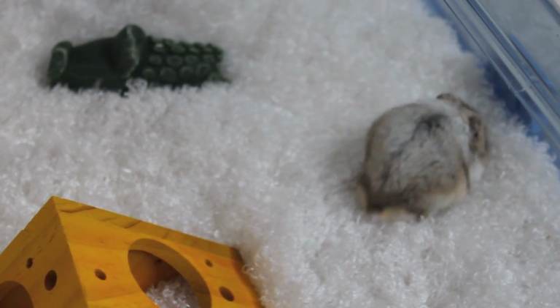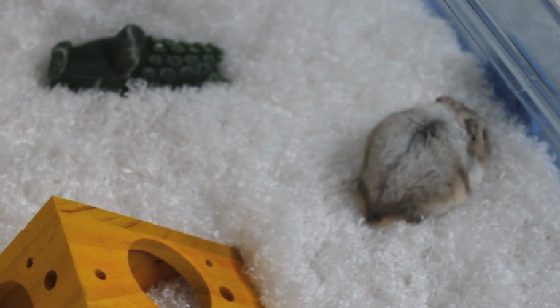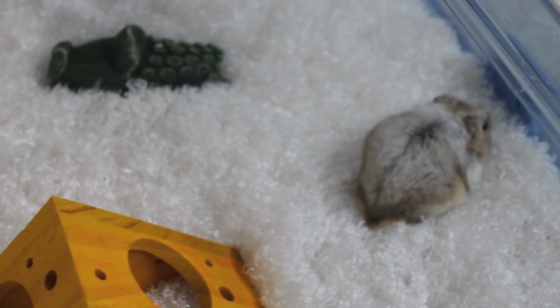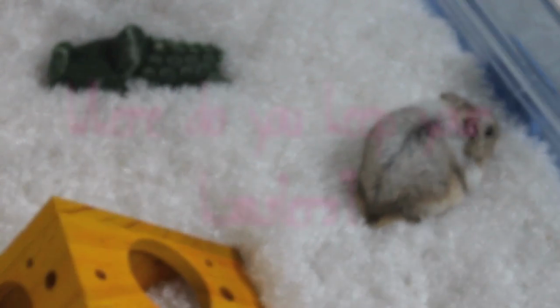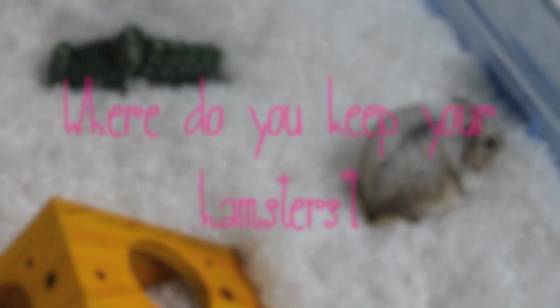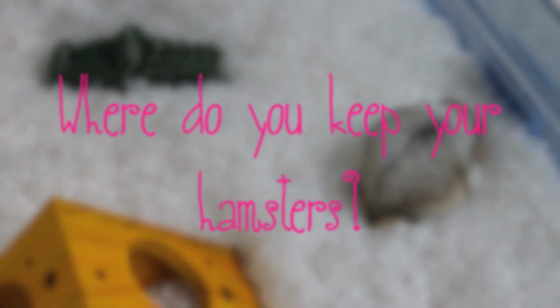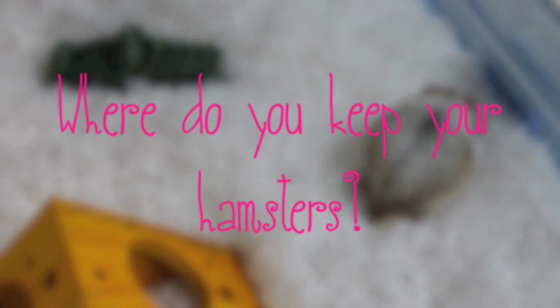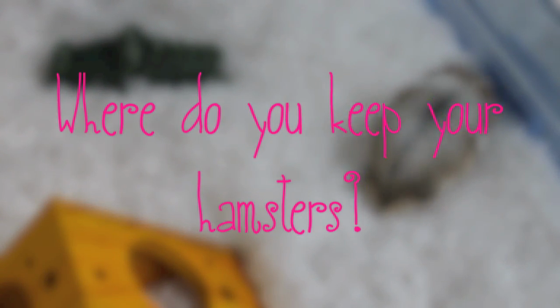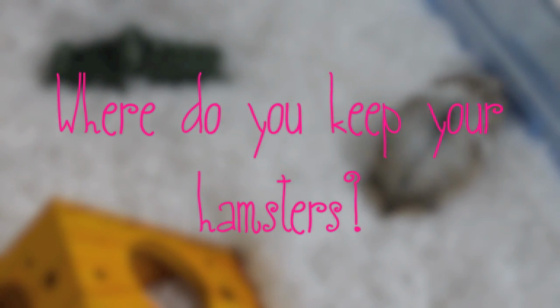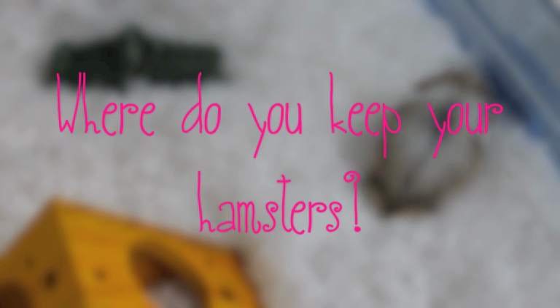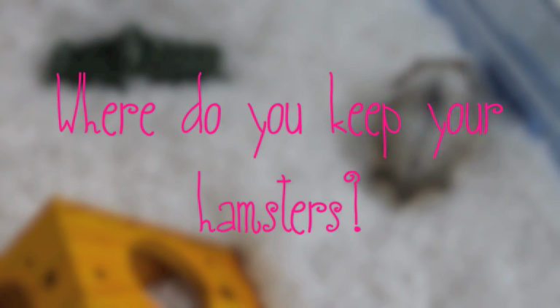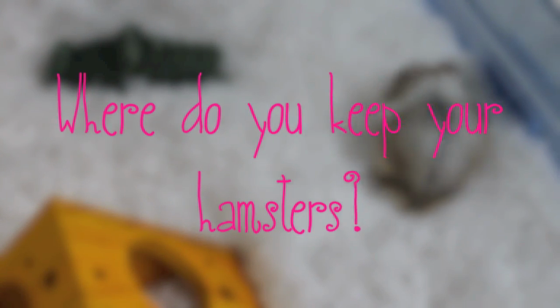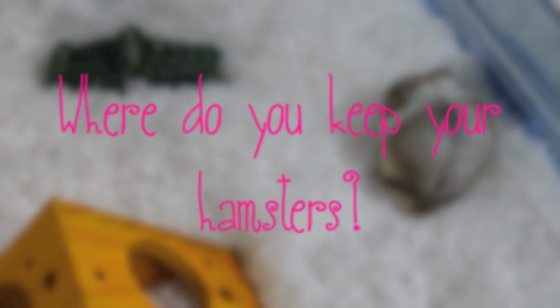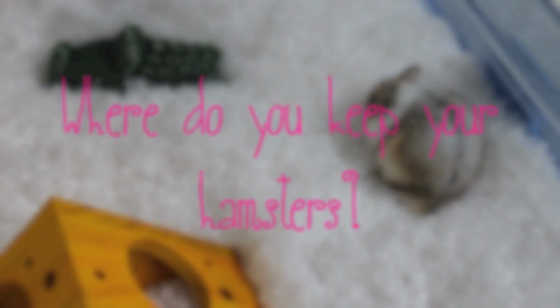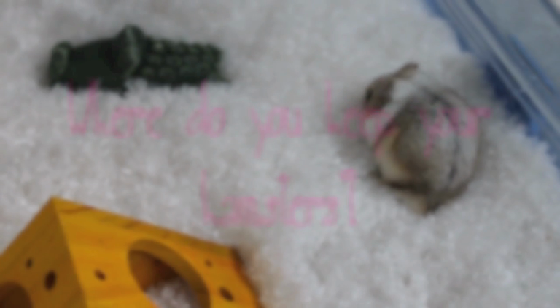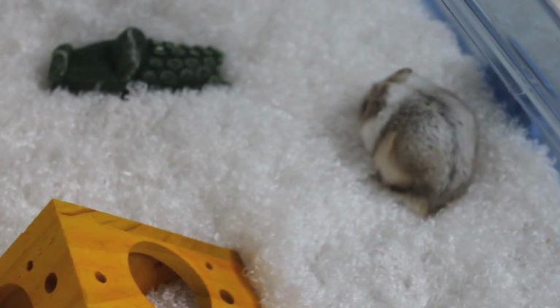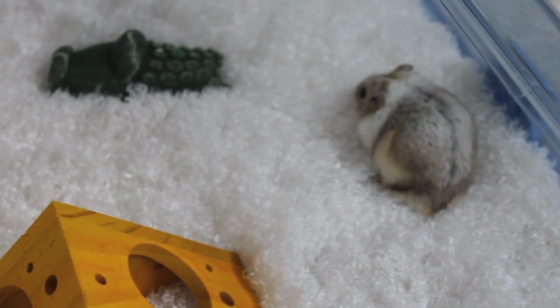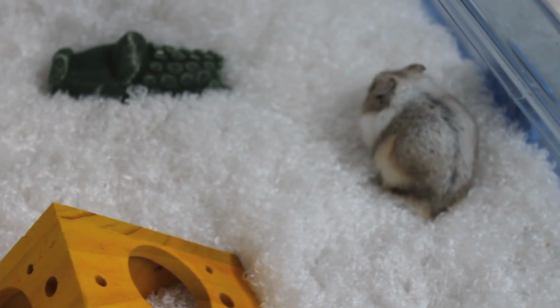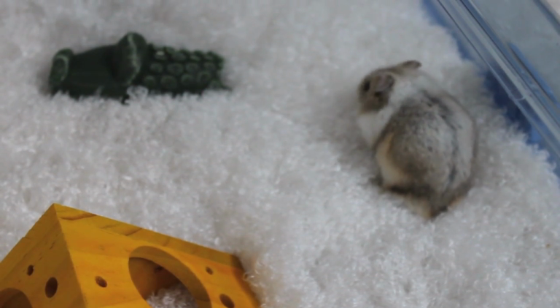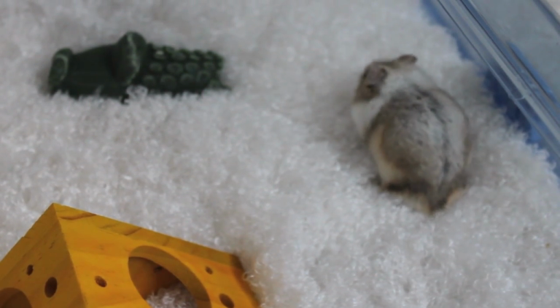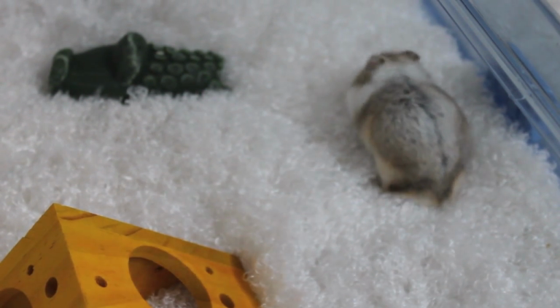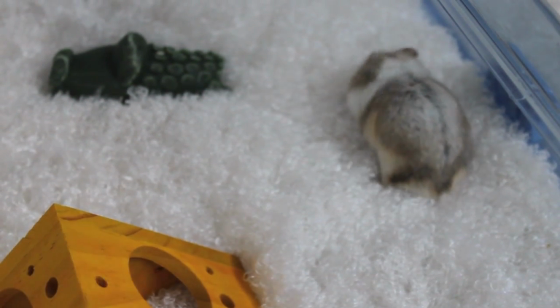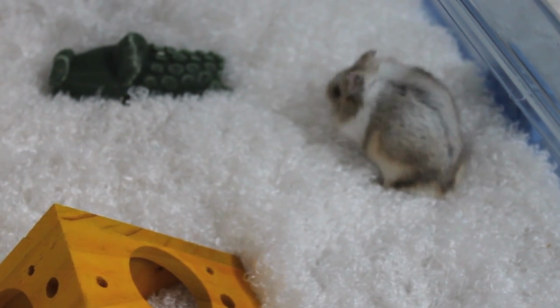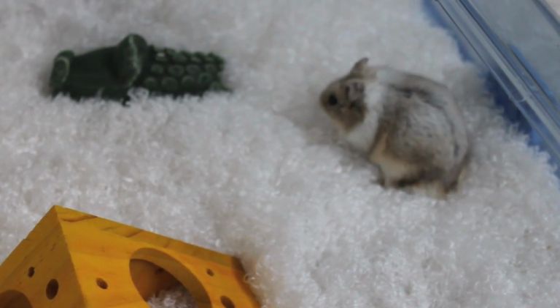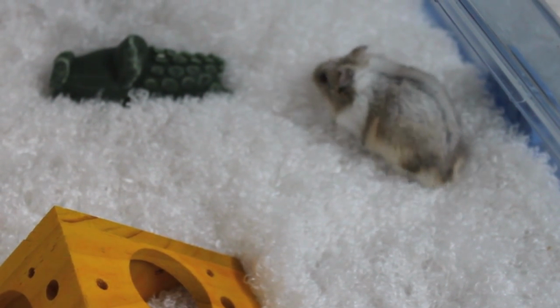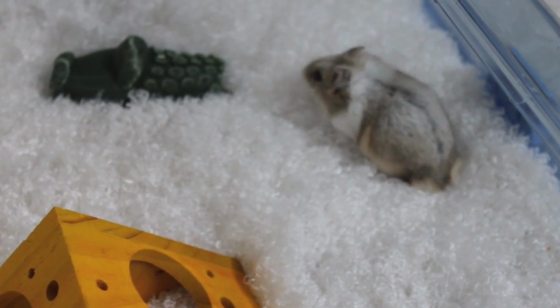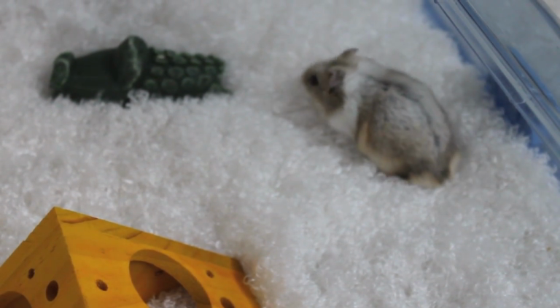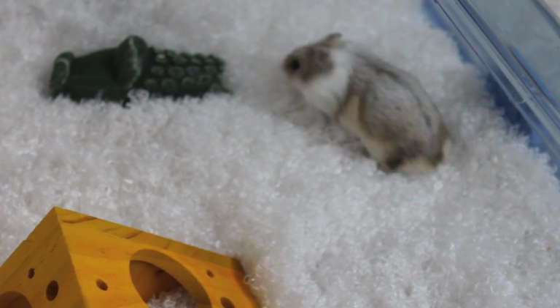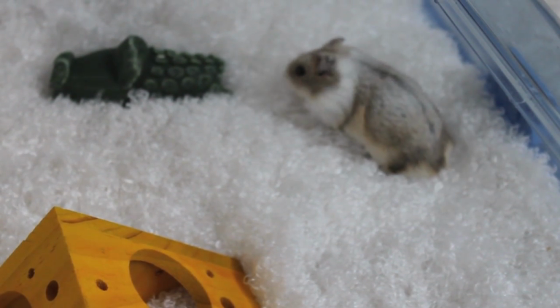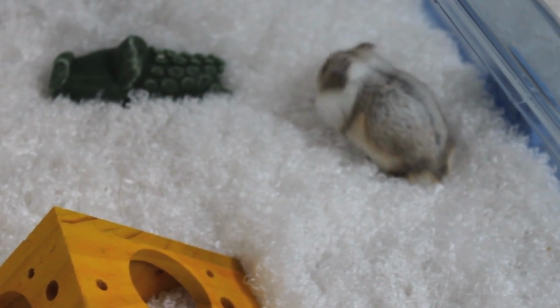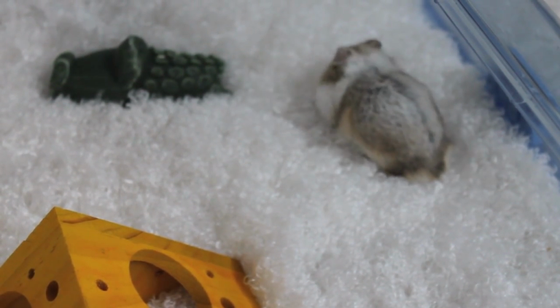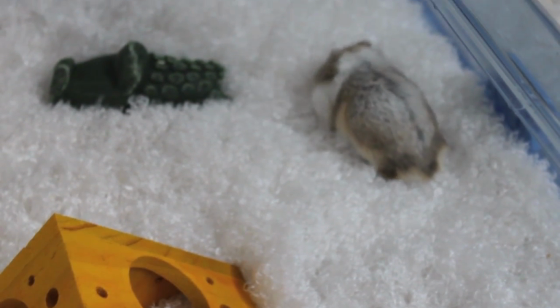Where do you keep your hamsters? They're in my bedroom, and you will all see a room tour soon, so you will know about that.